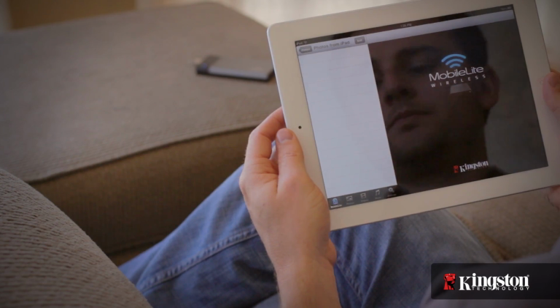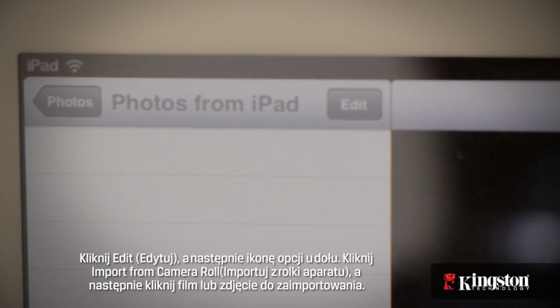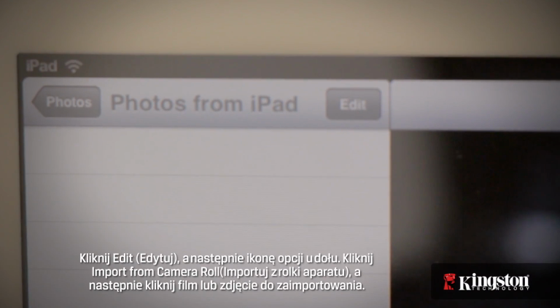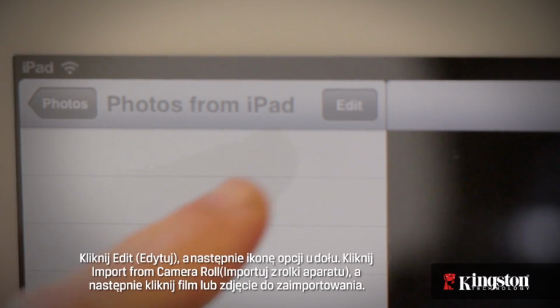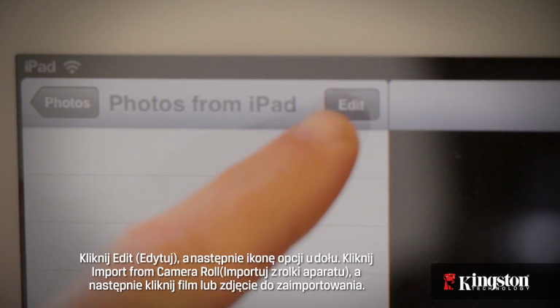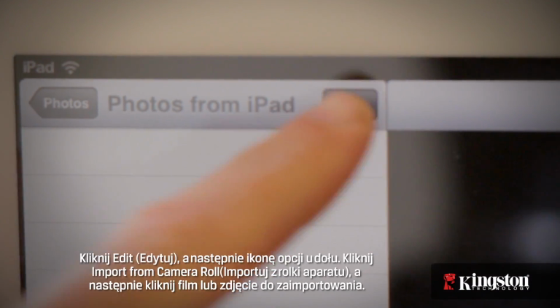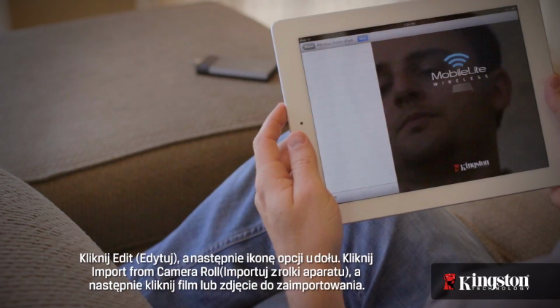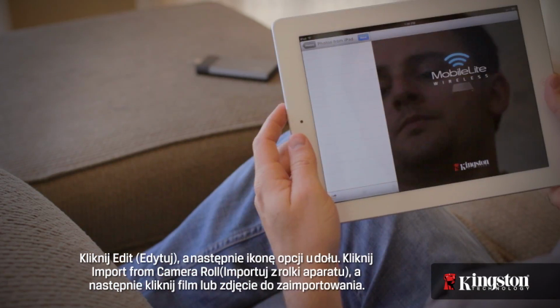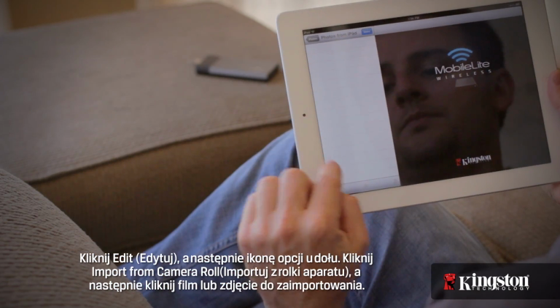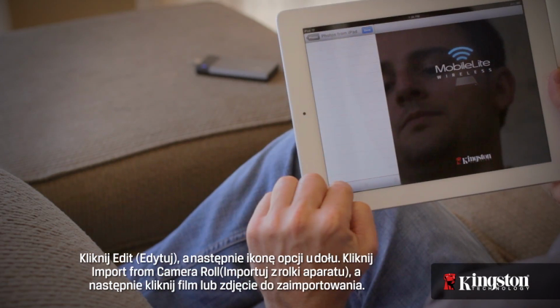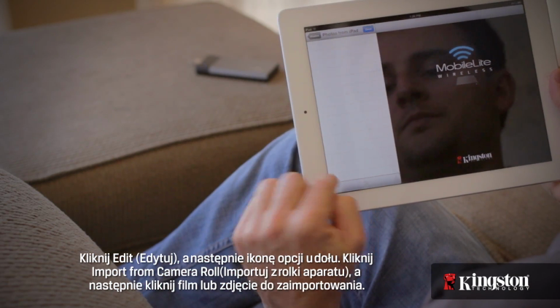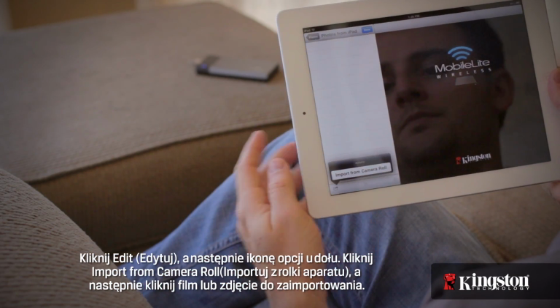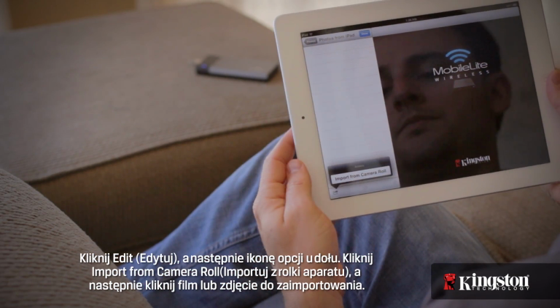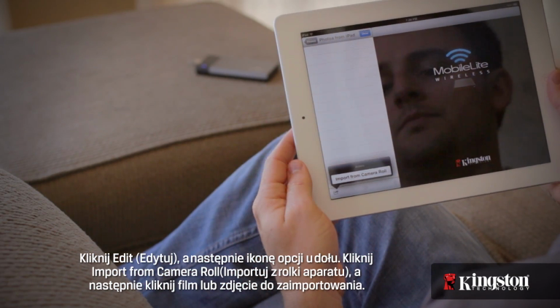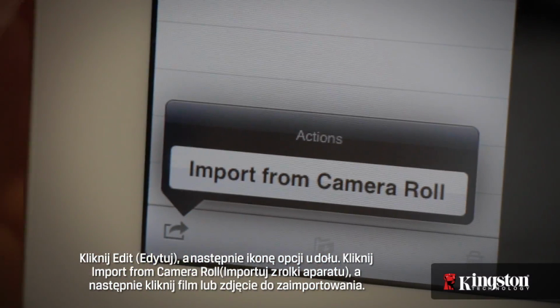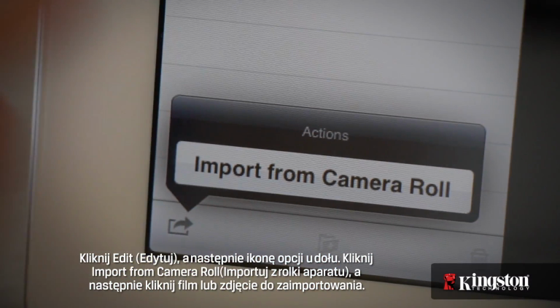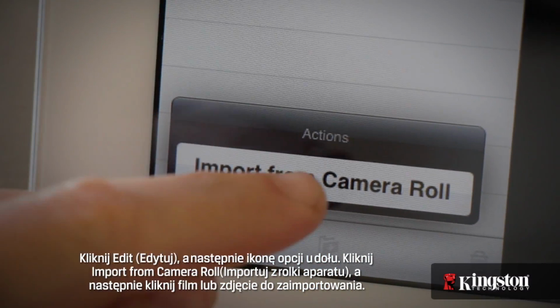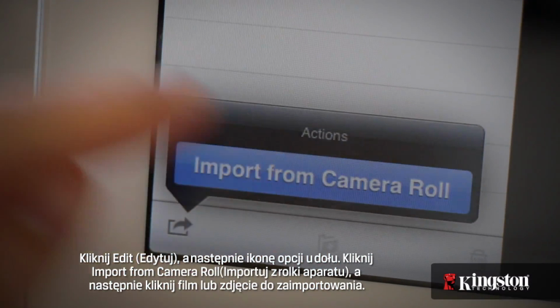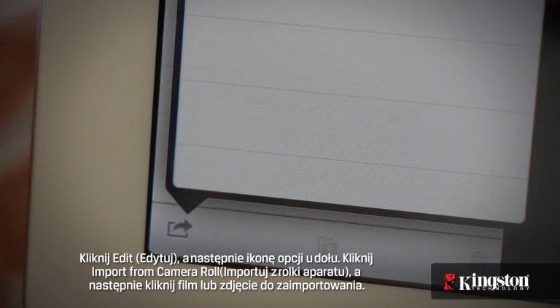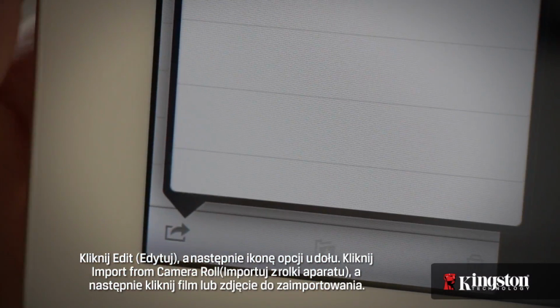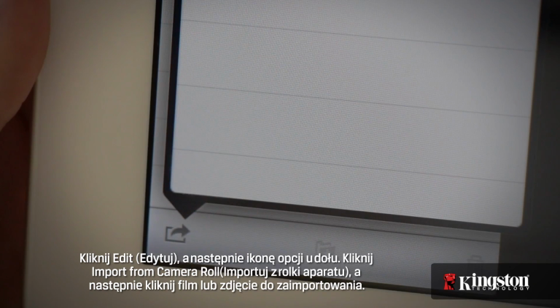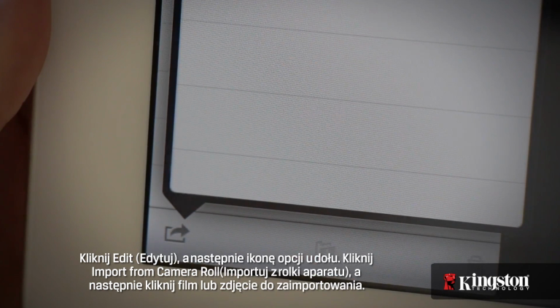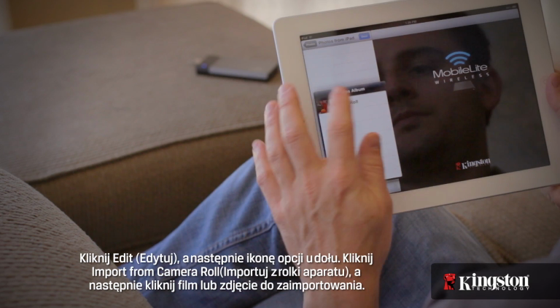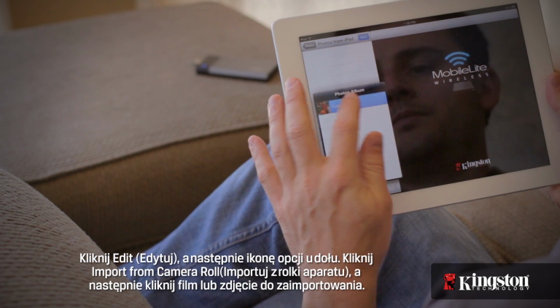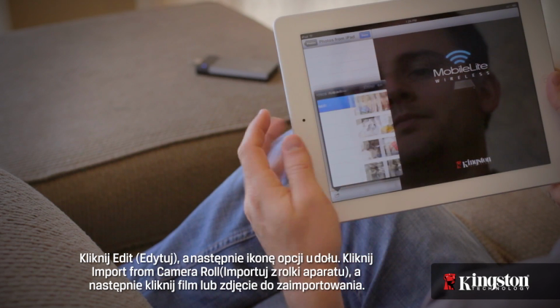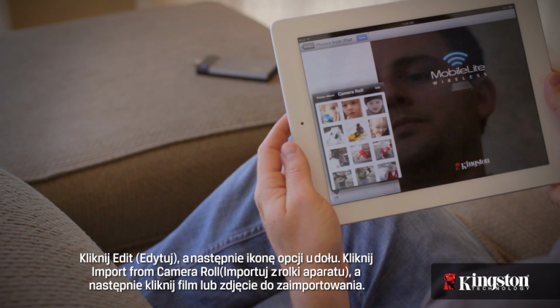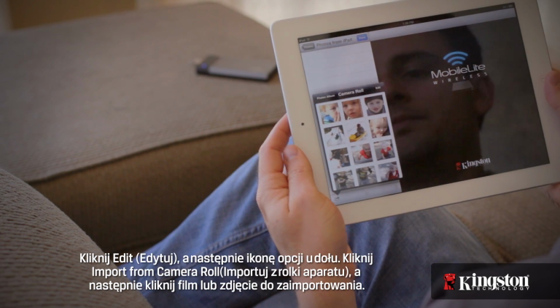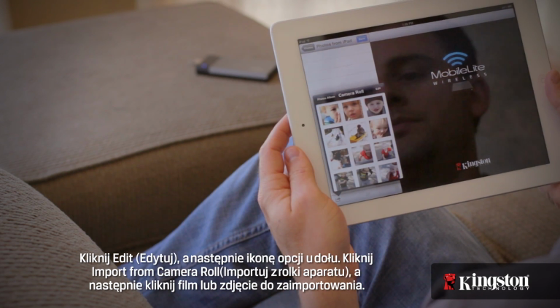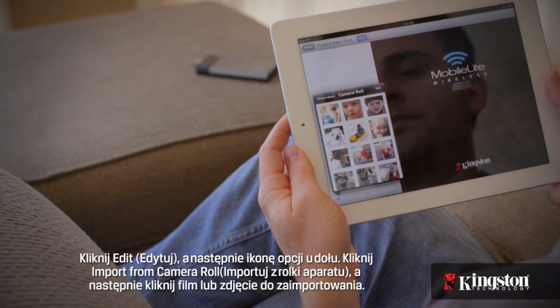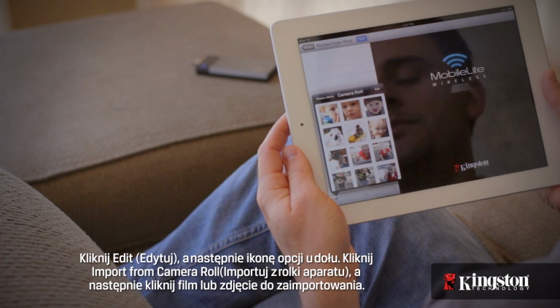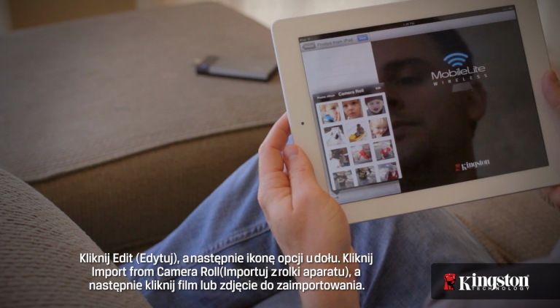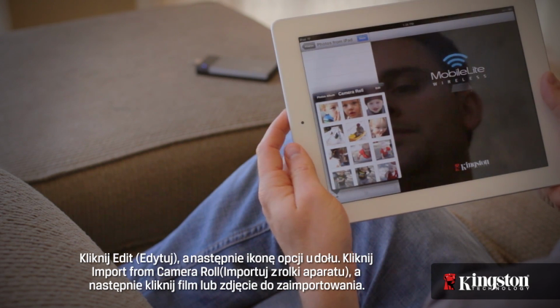Tap on Edit, and then the Option icon on the bottom. Tap on Import from Camera Roll, and then tap a photo or video to import.